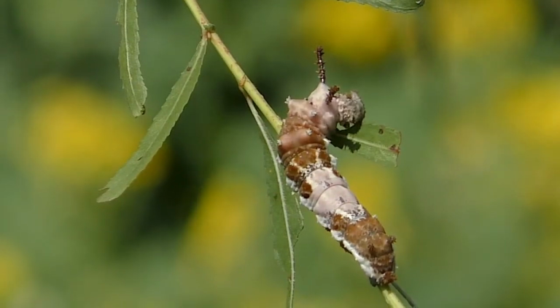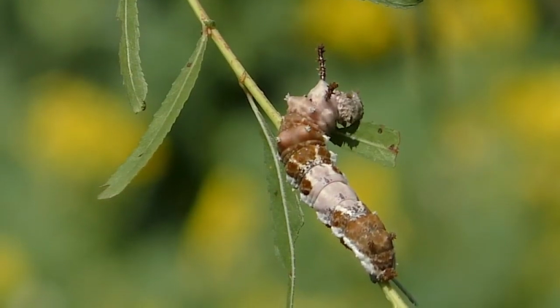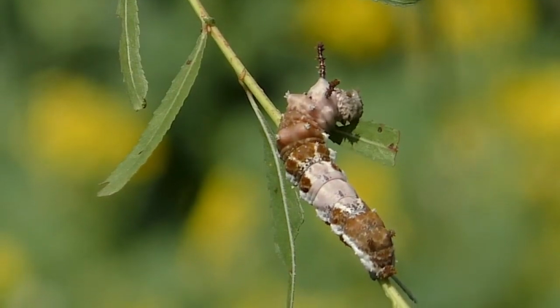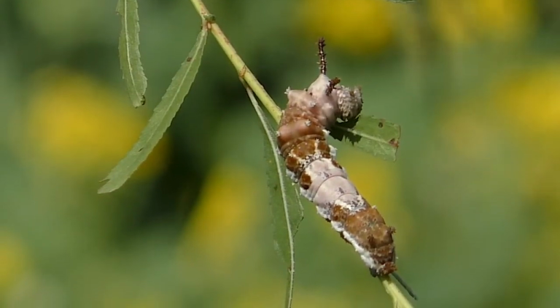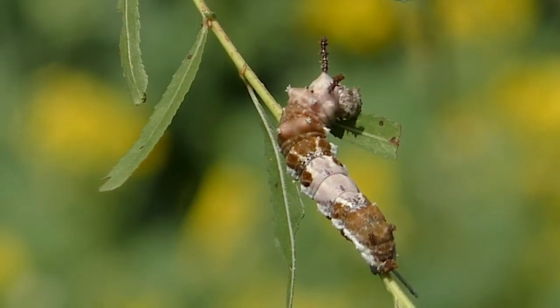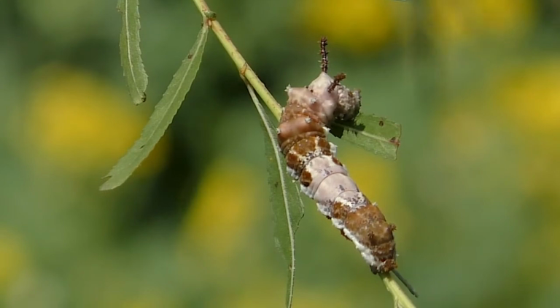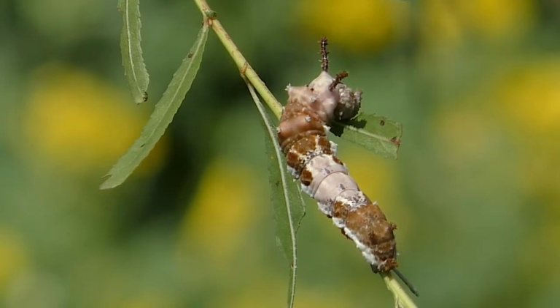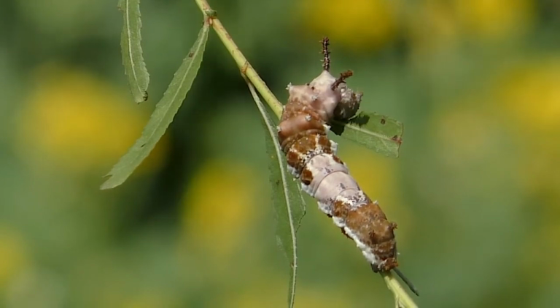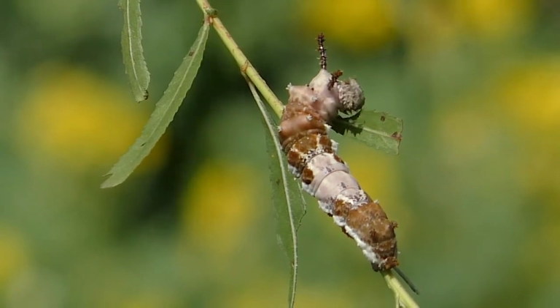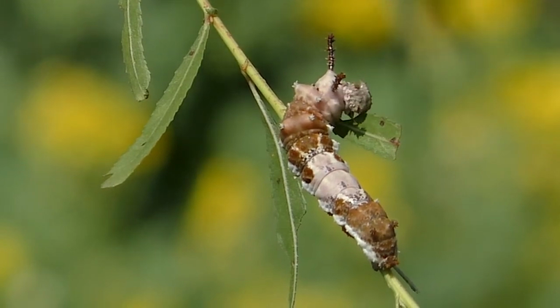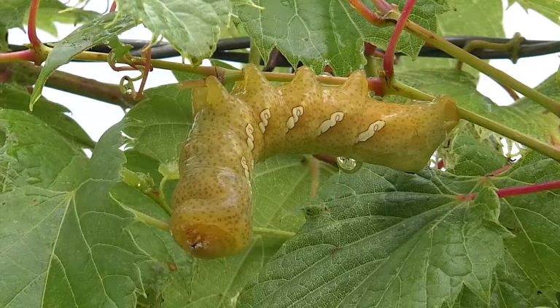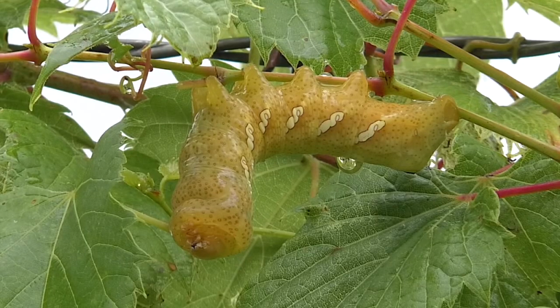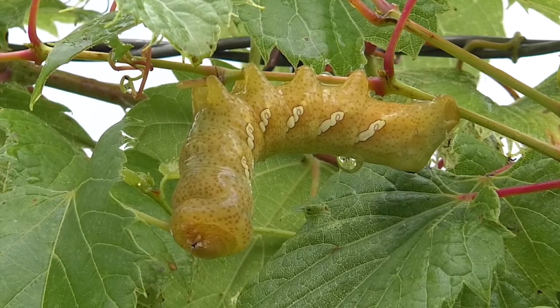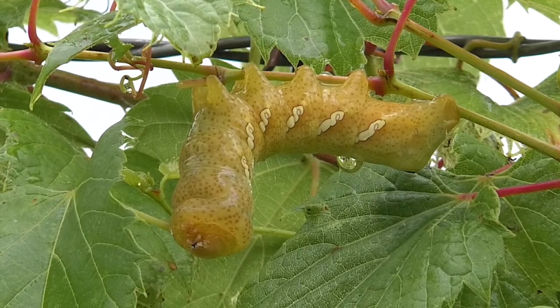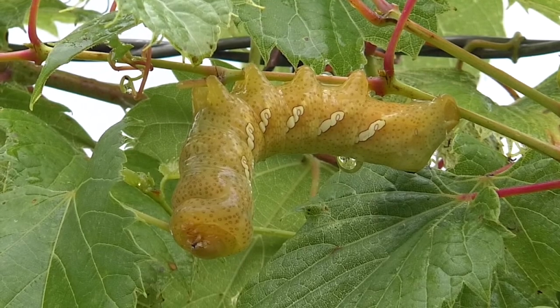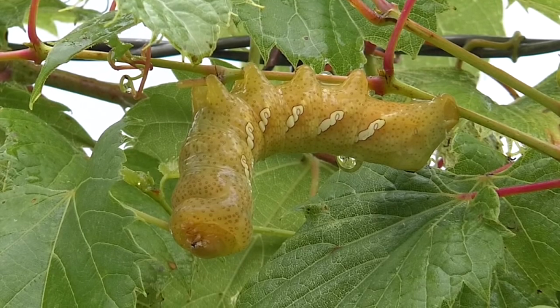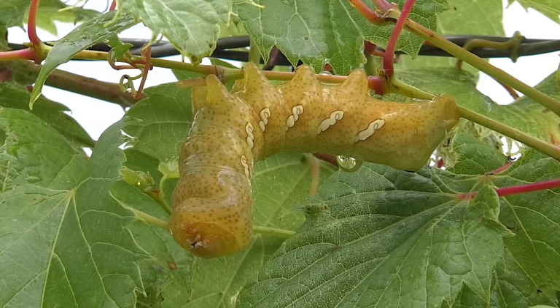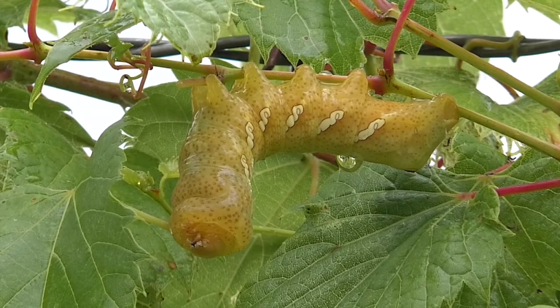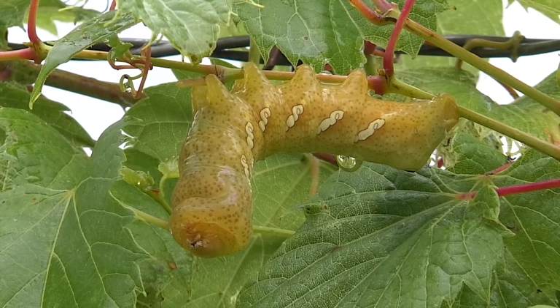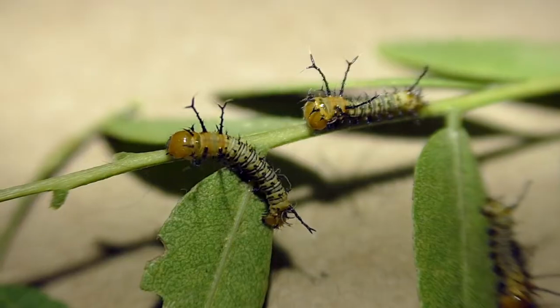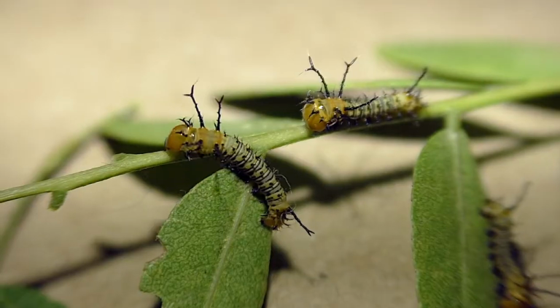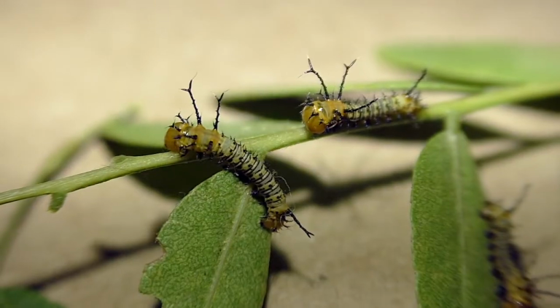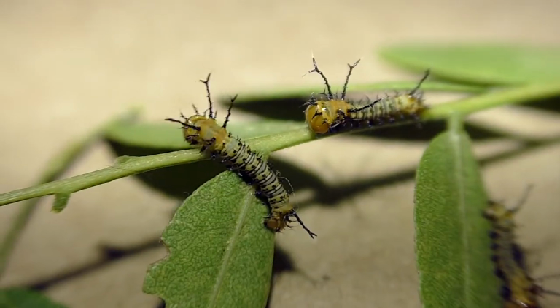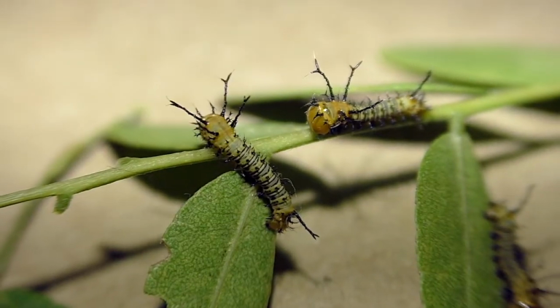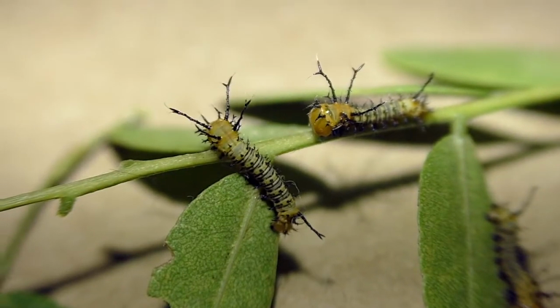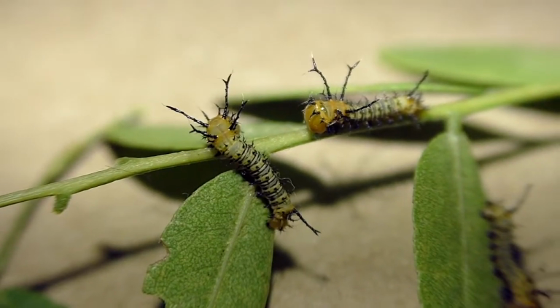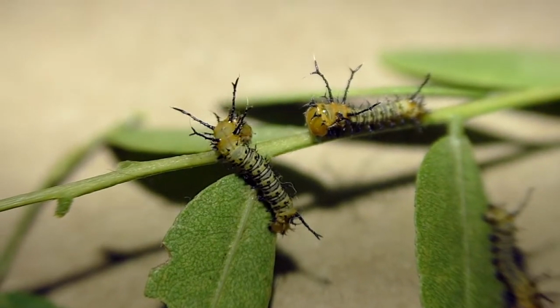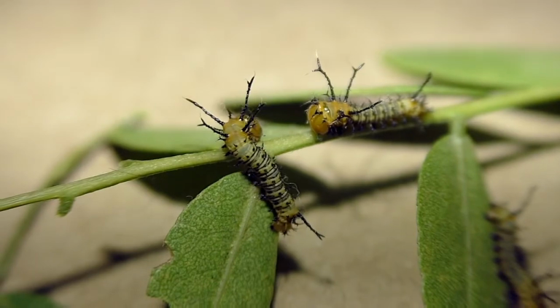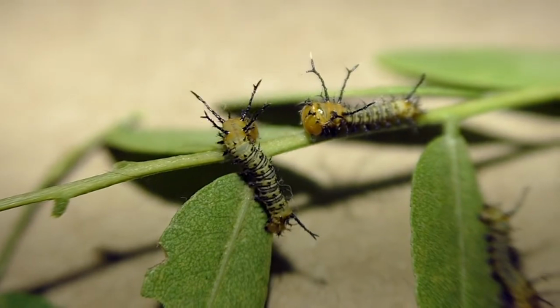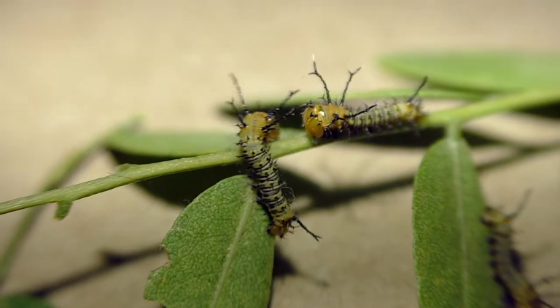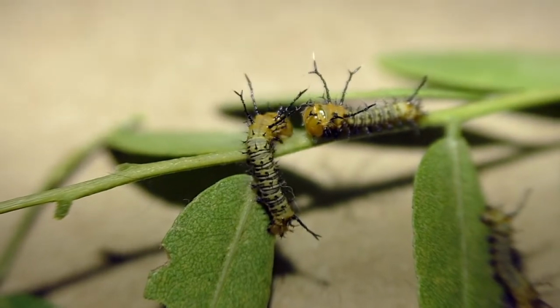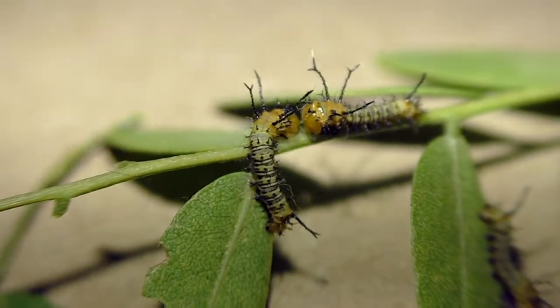The caterpillar journey is one of nature's greatest shows. I'm Mike Blair in the Kansas outdoors.